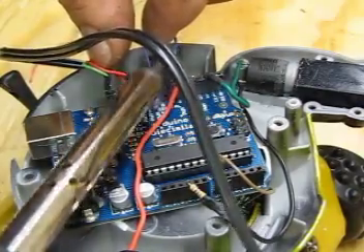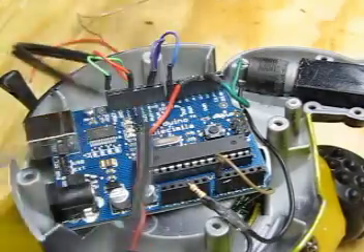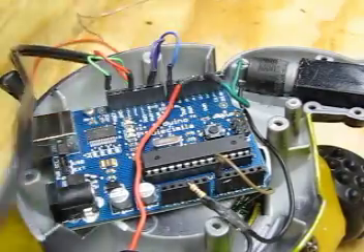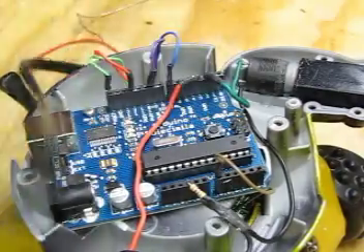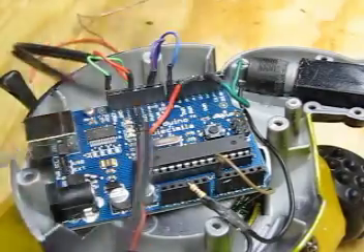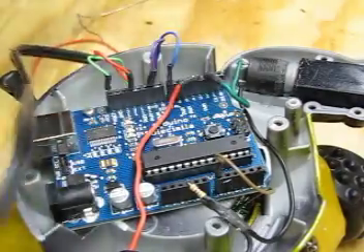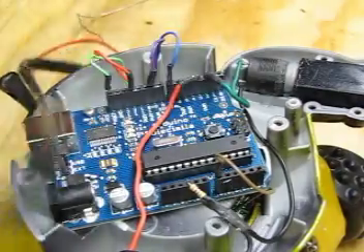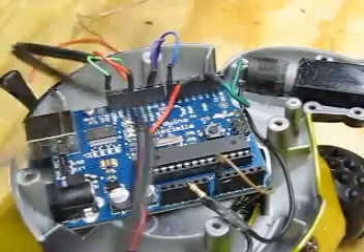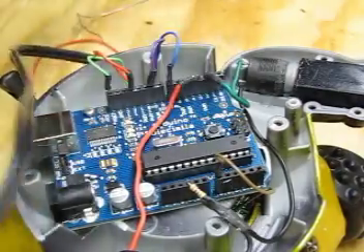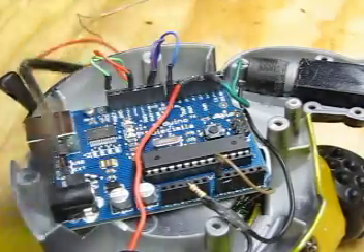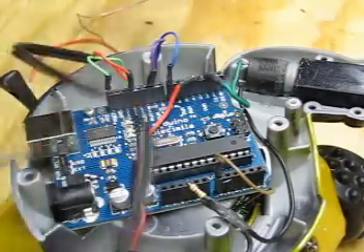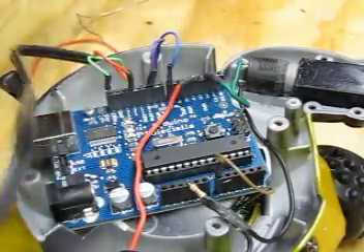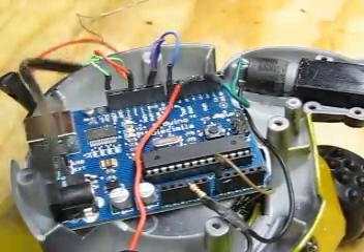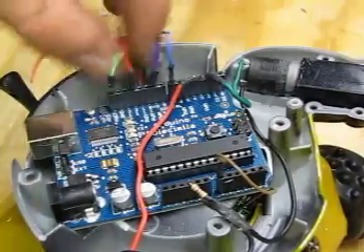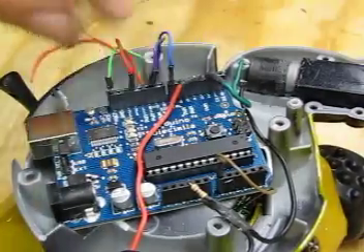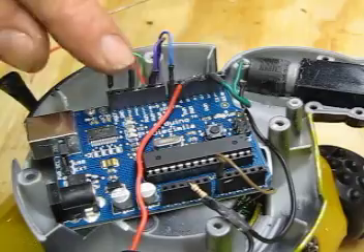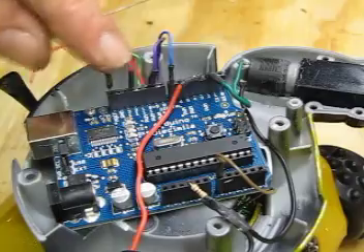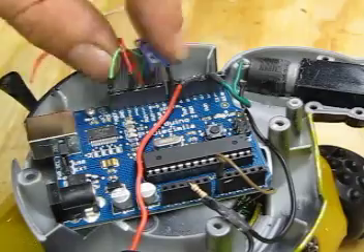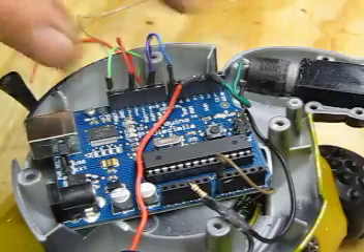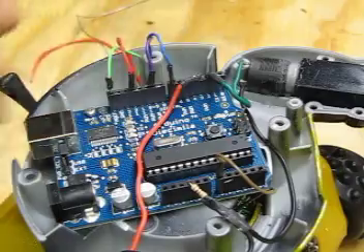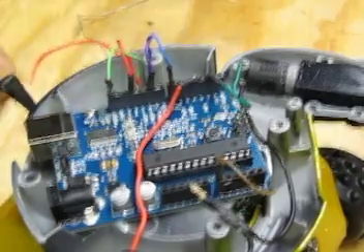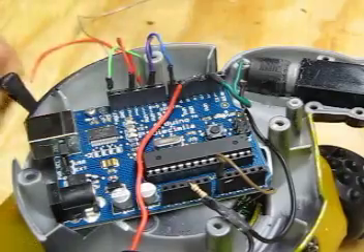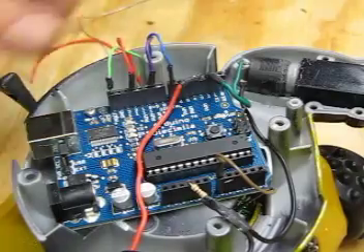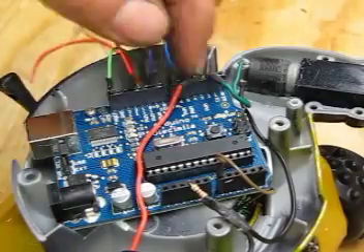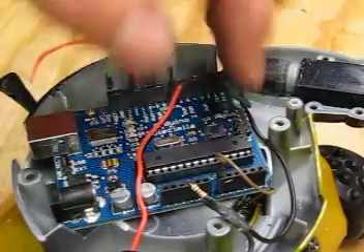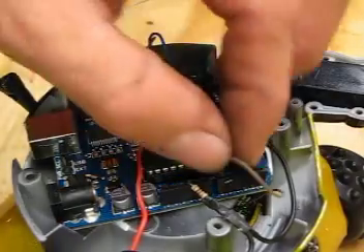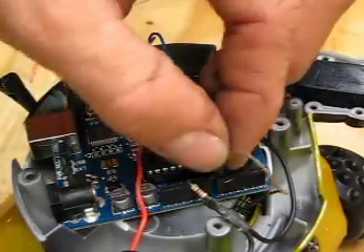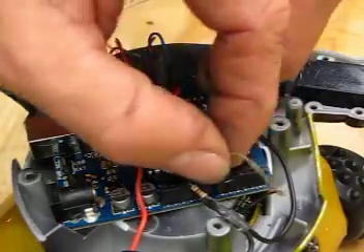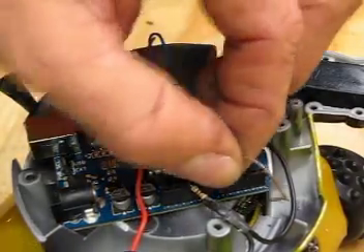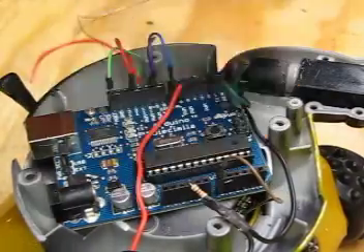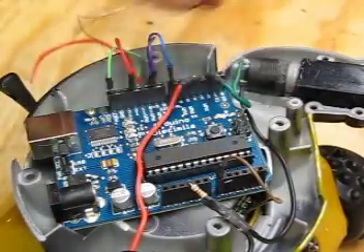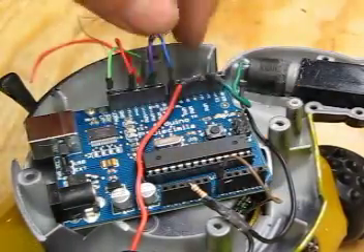There we go — wires from the motor, left and right, and from the ground.